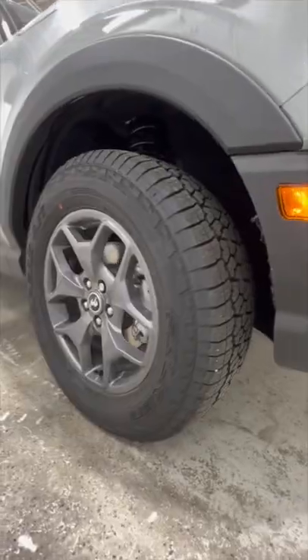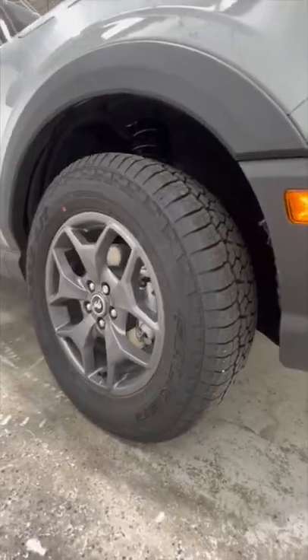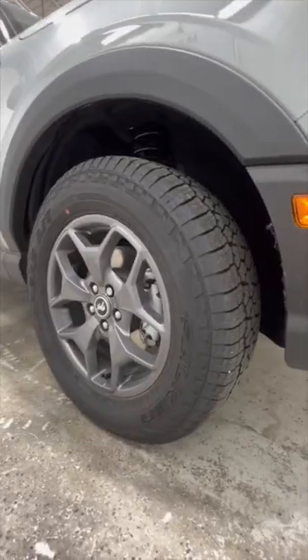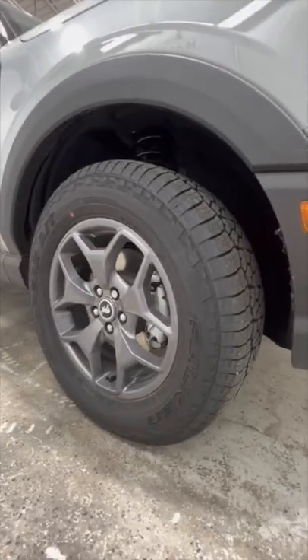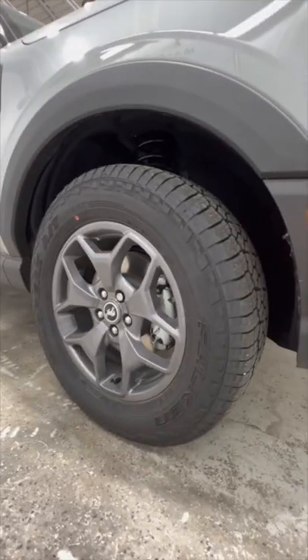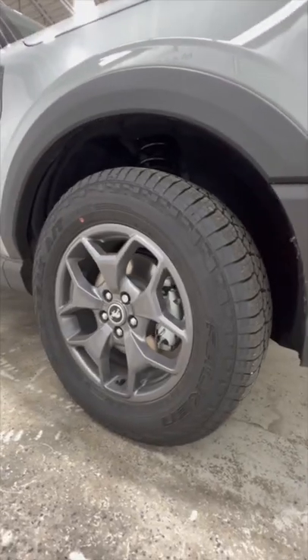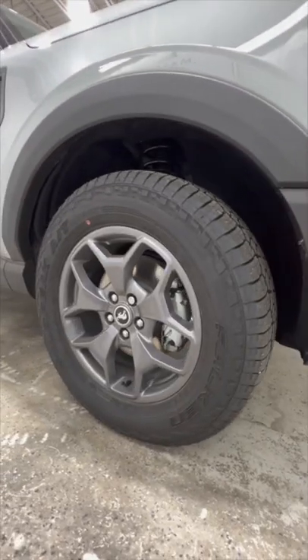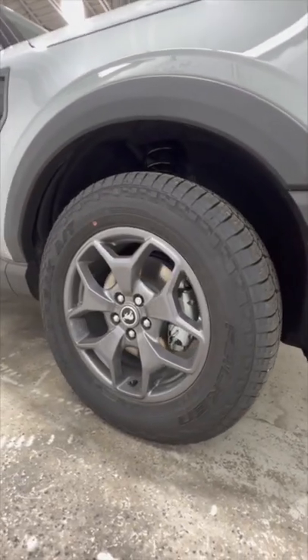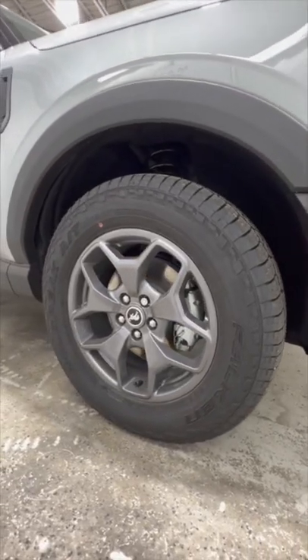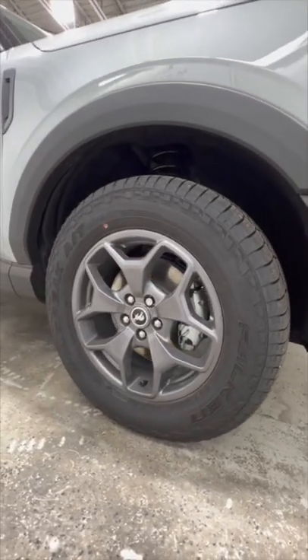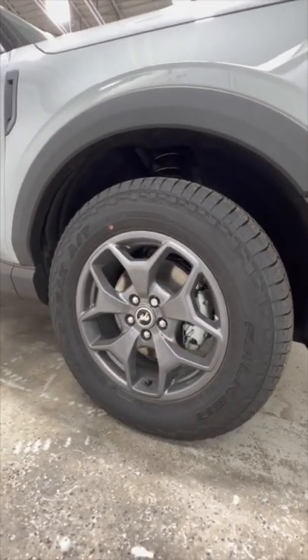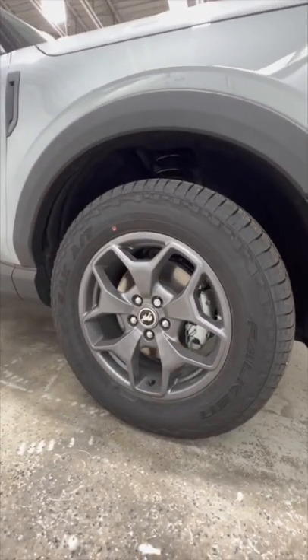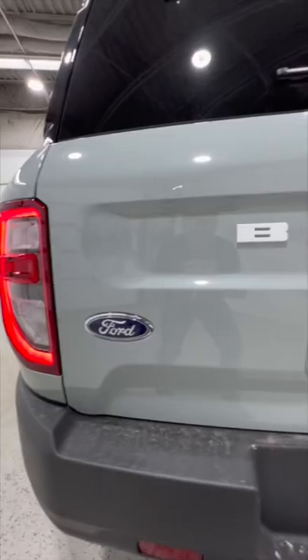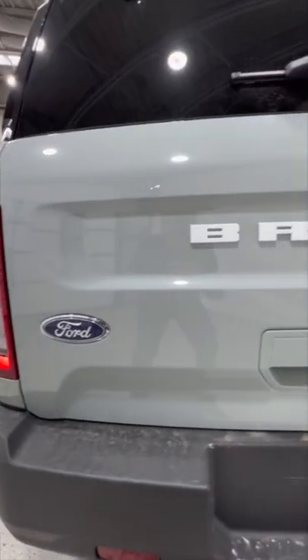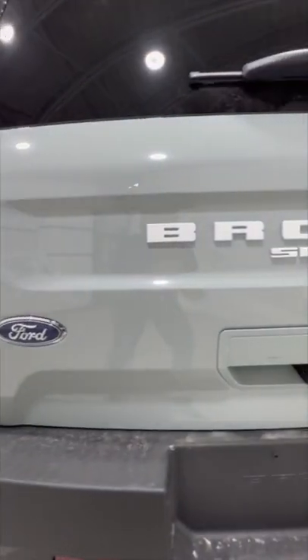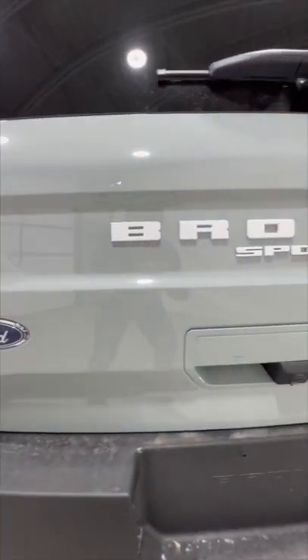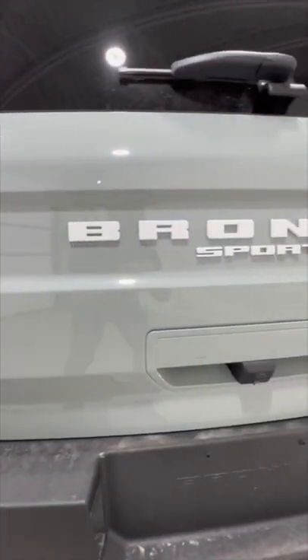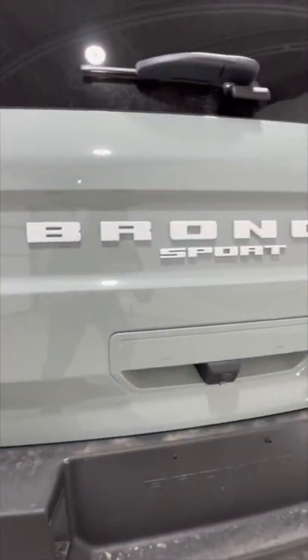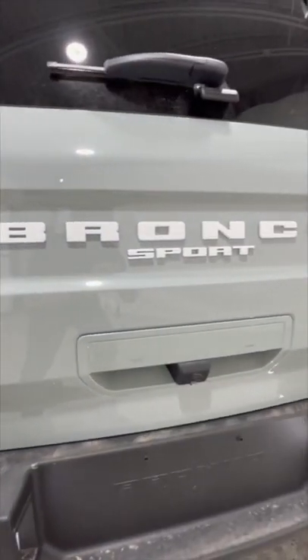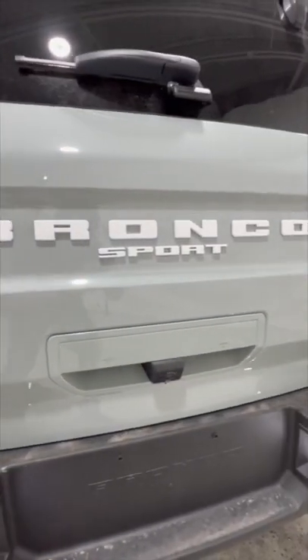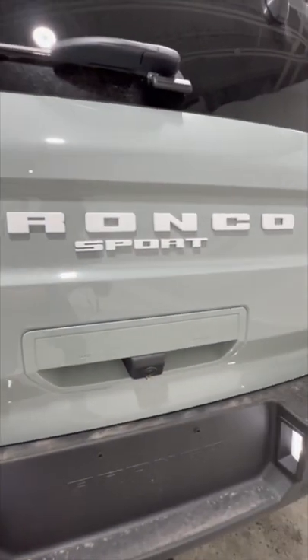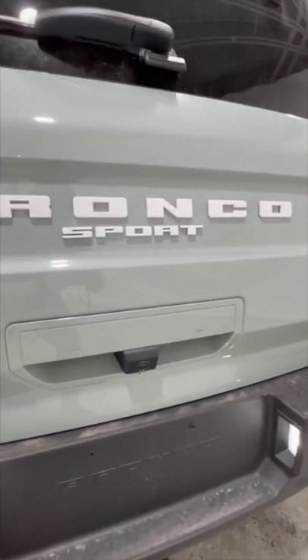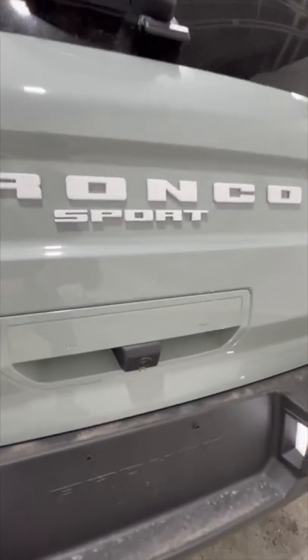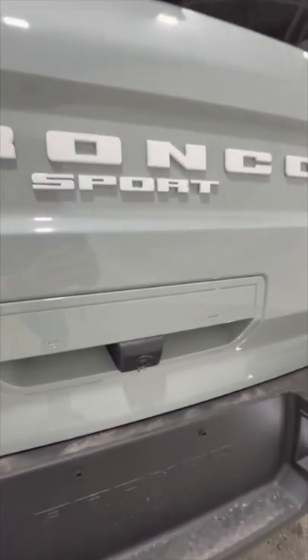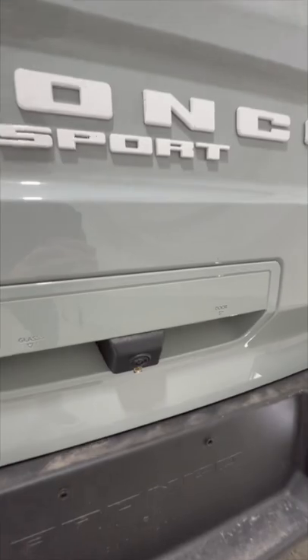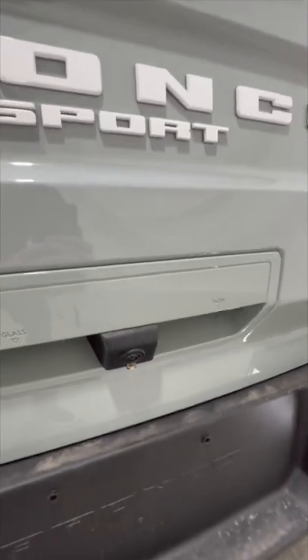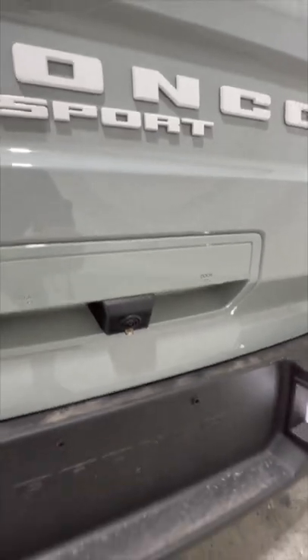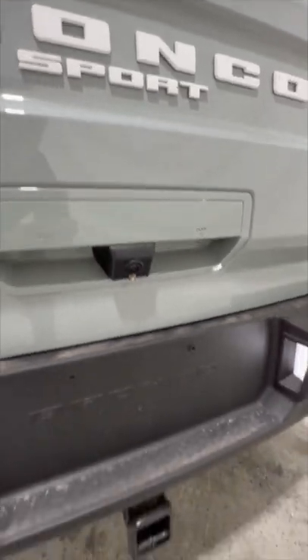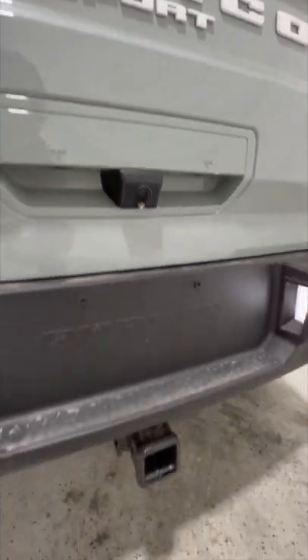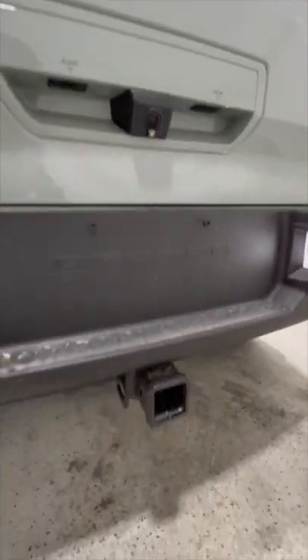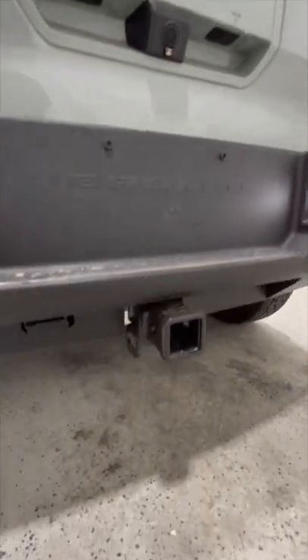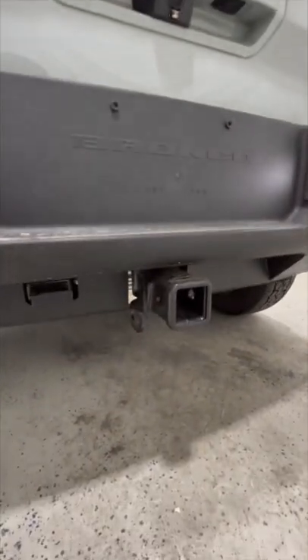We also have these 17-inch wheels on an all-terrain tire. We also get a nice Bronco Sport logo in the back with your rear camera and a trailer hitch.